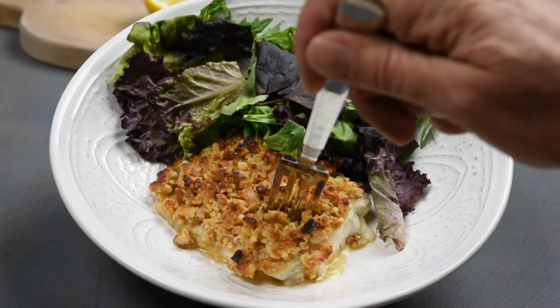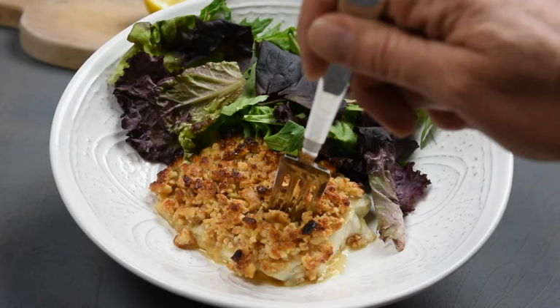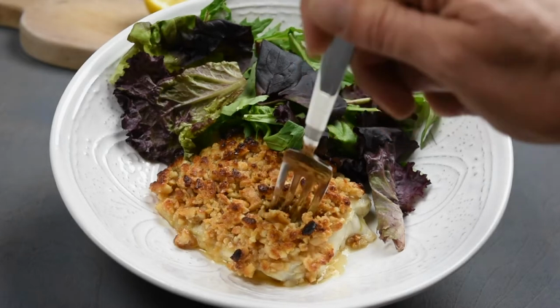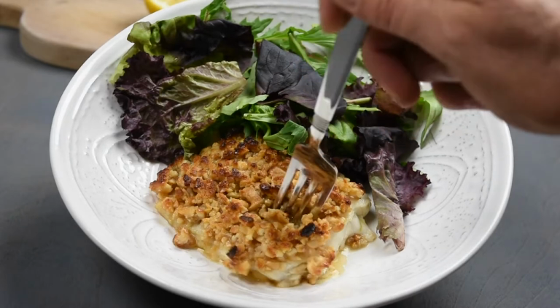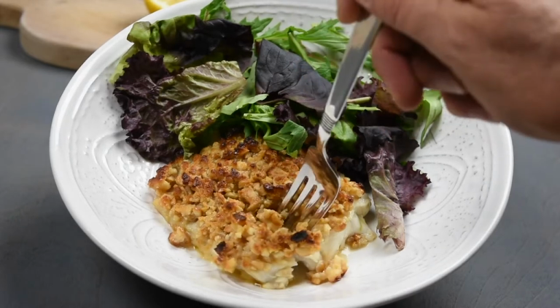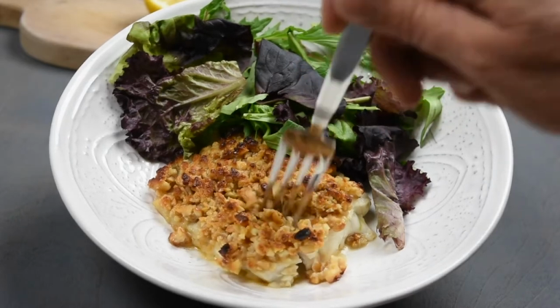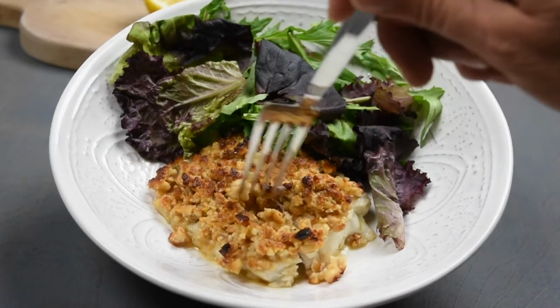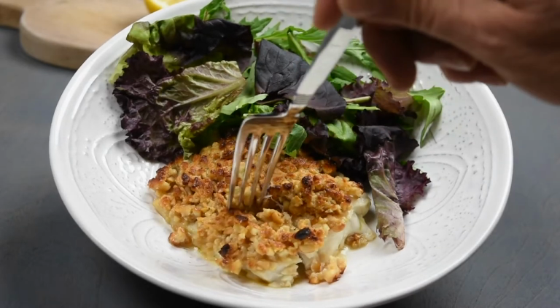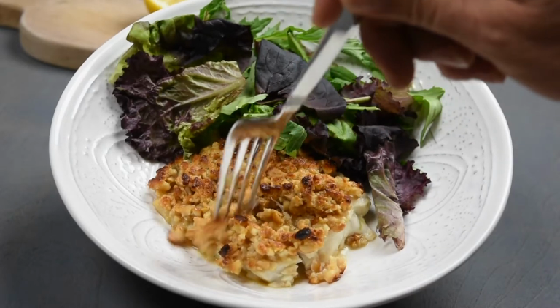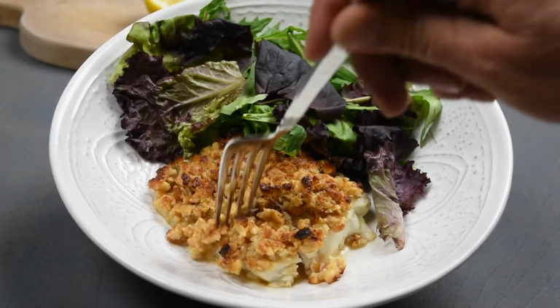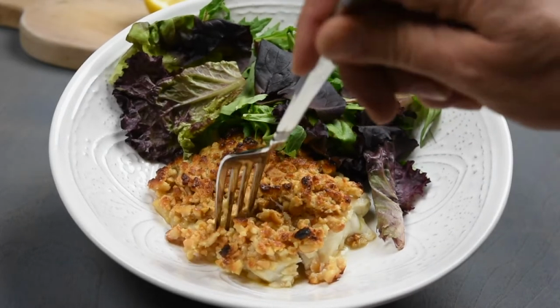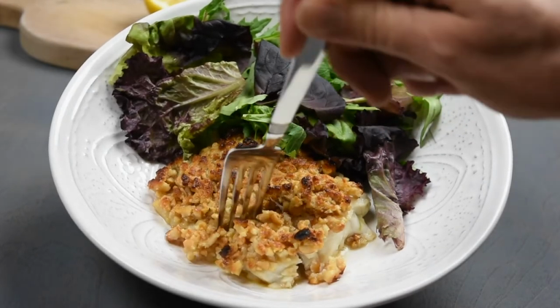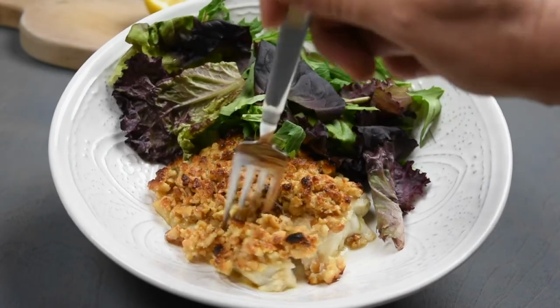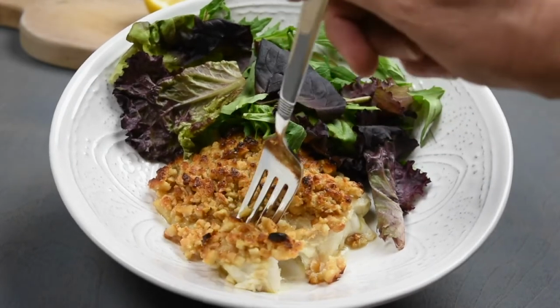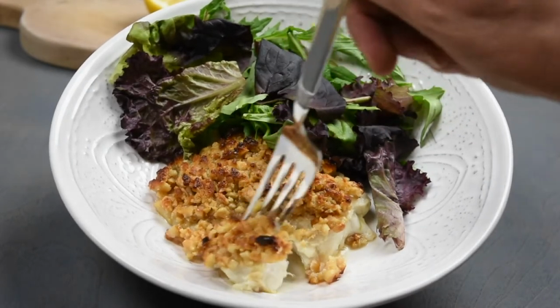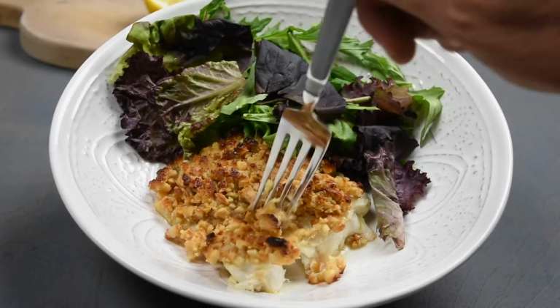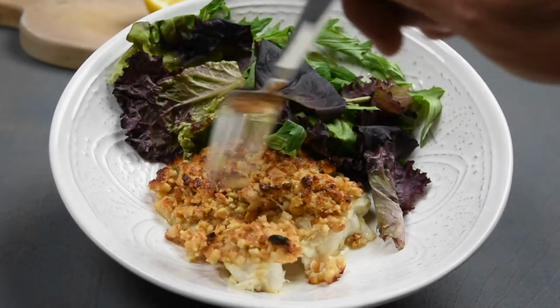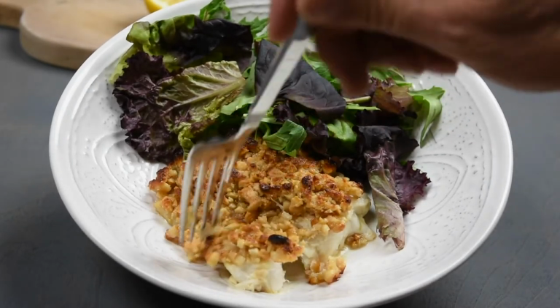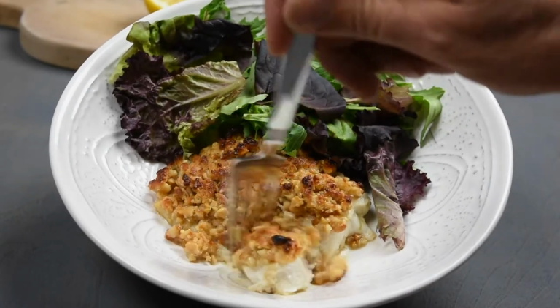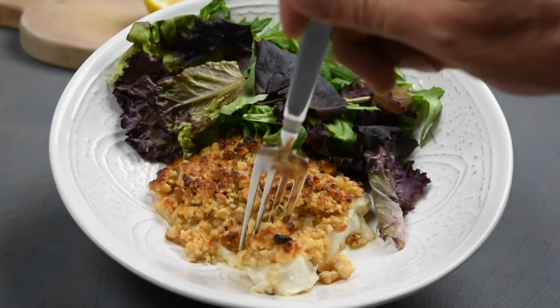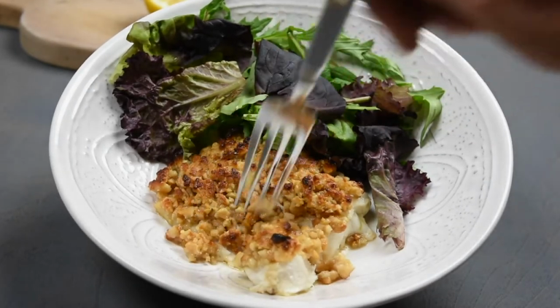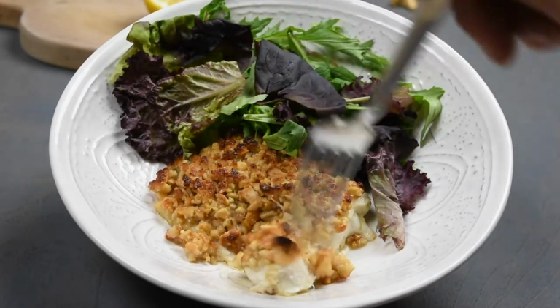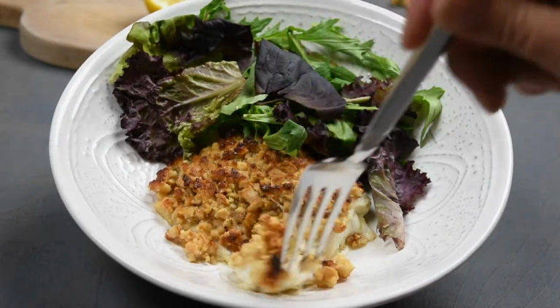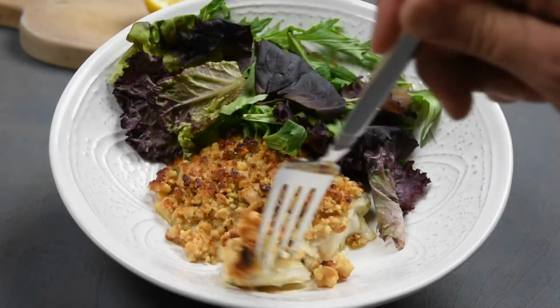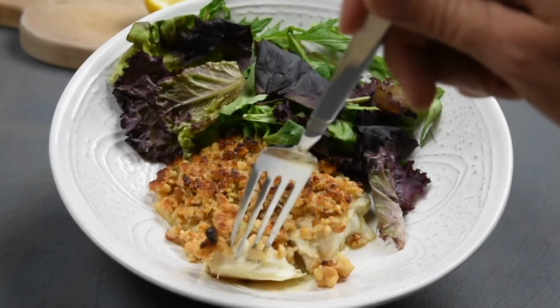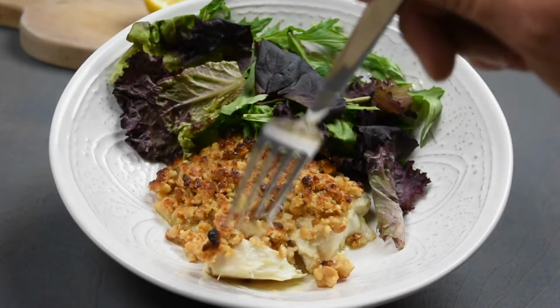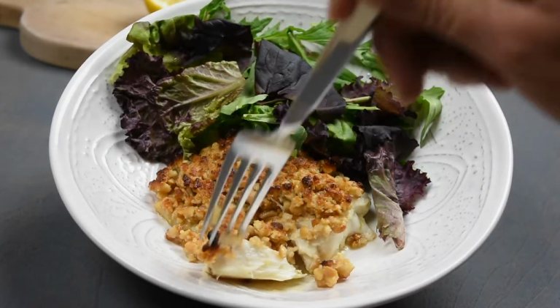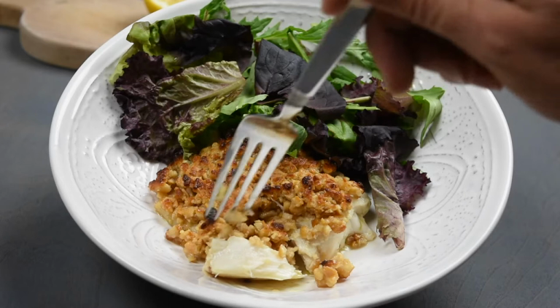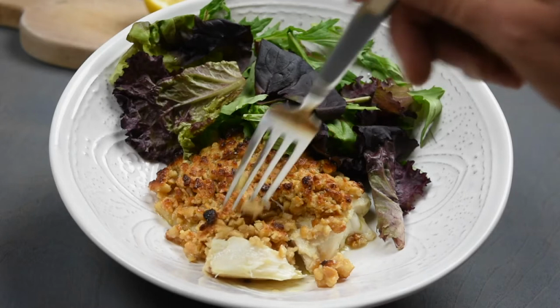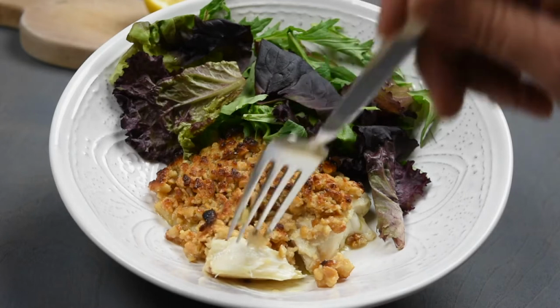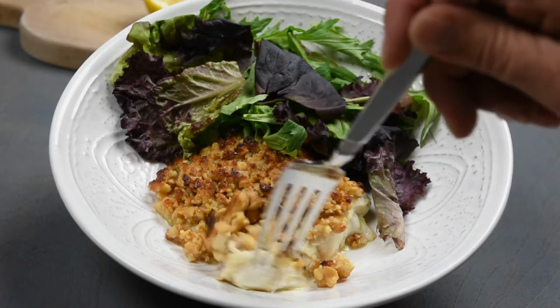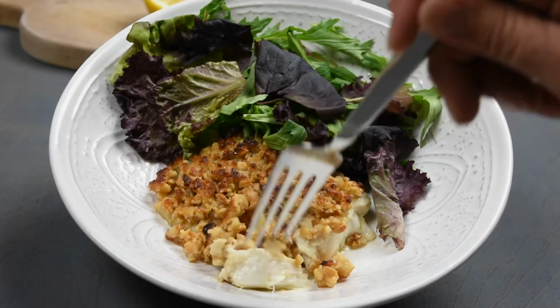Hi, today I'm going to share with you my very own Atlantic Cut recipe with a very delicious glaze.